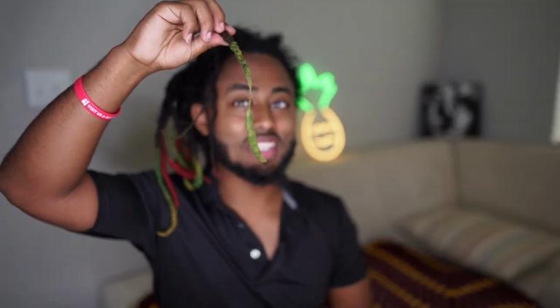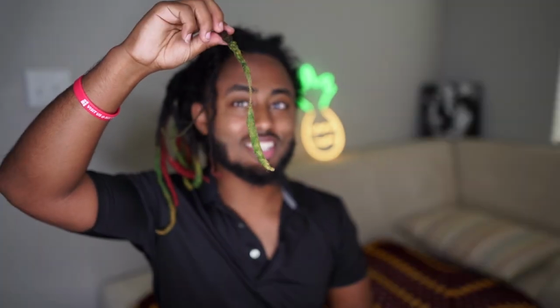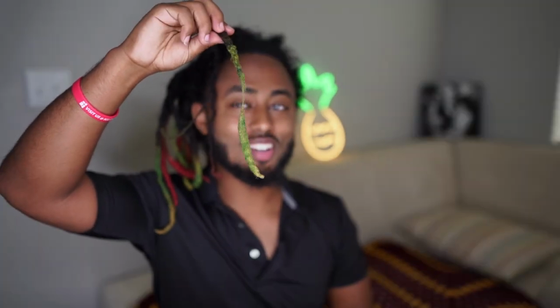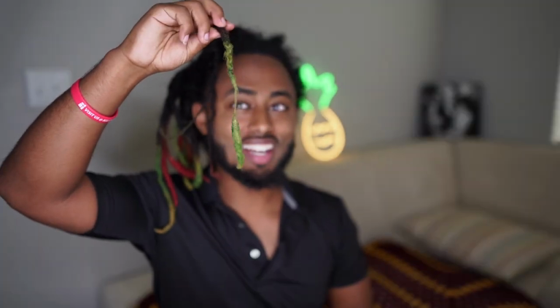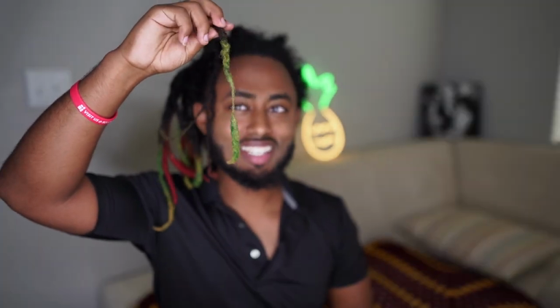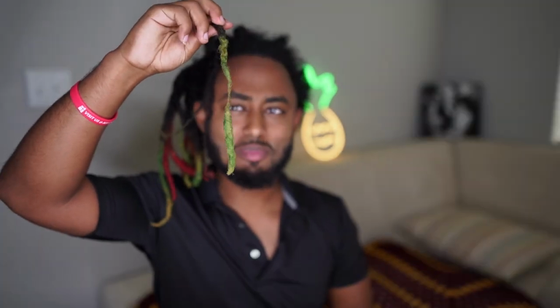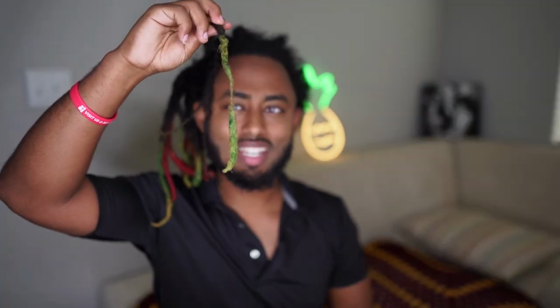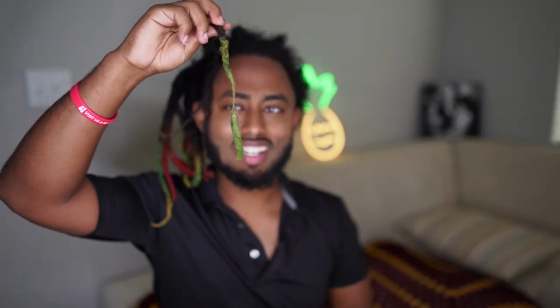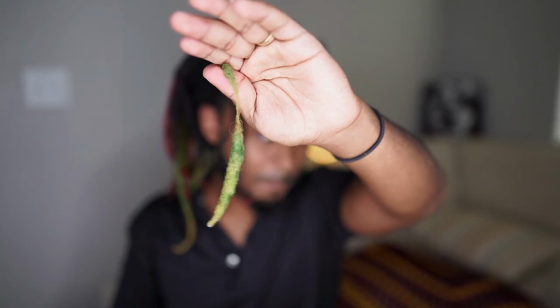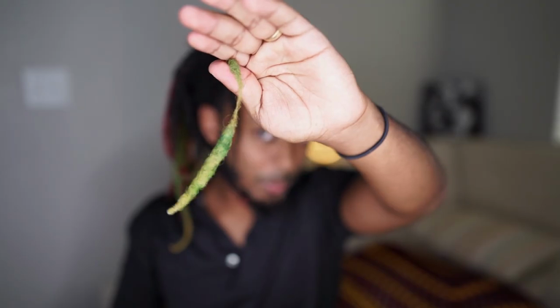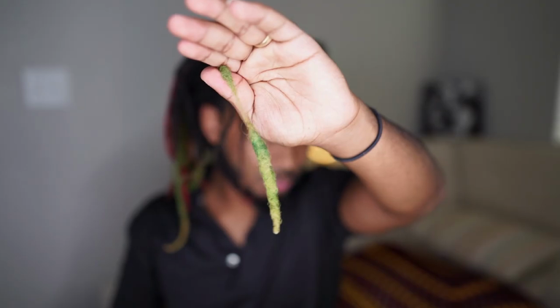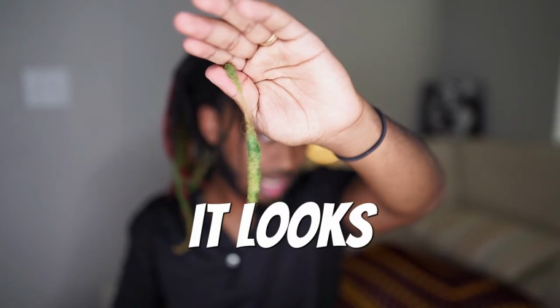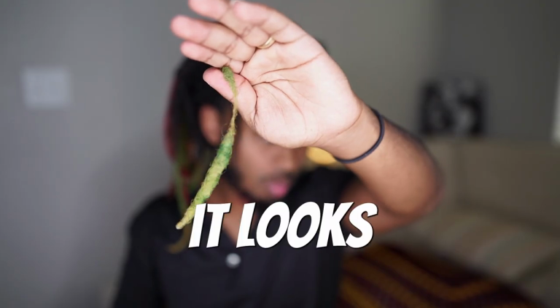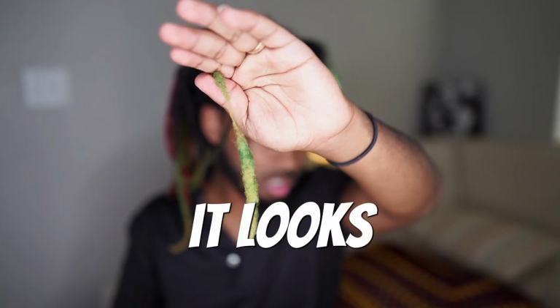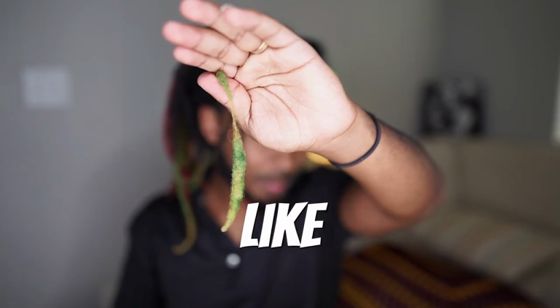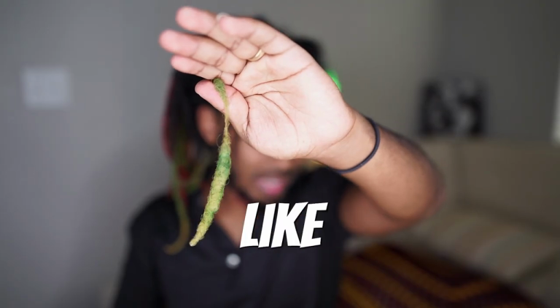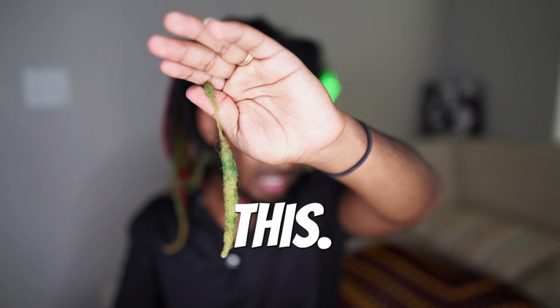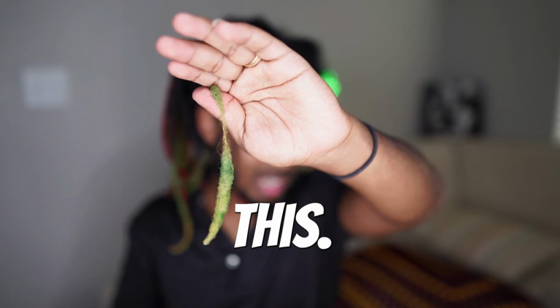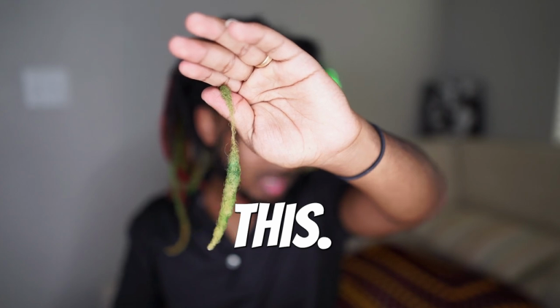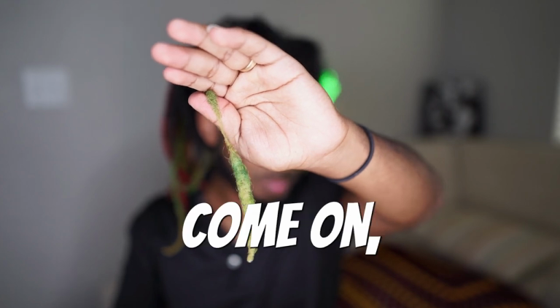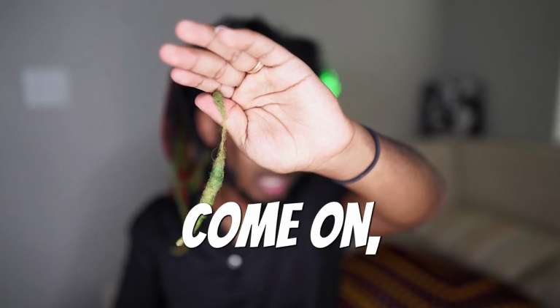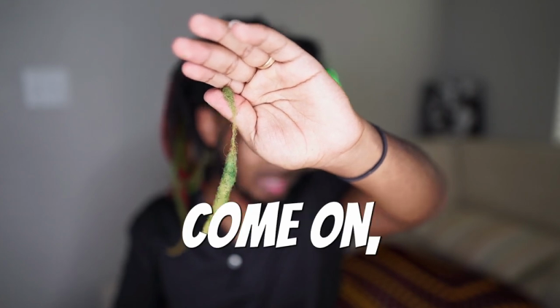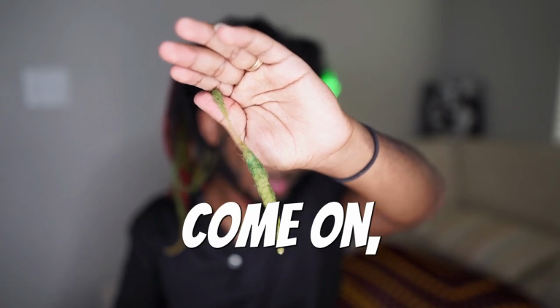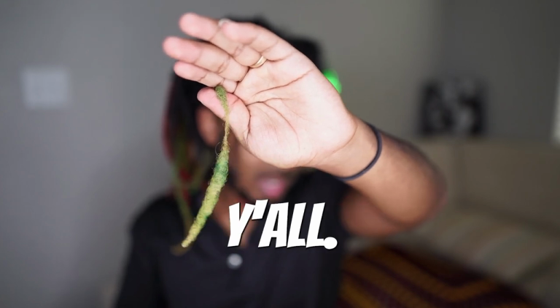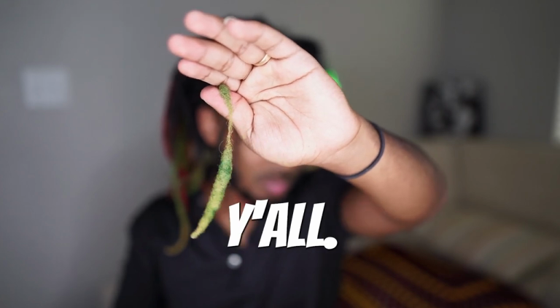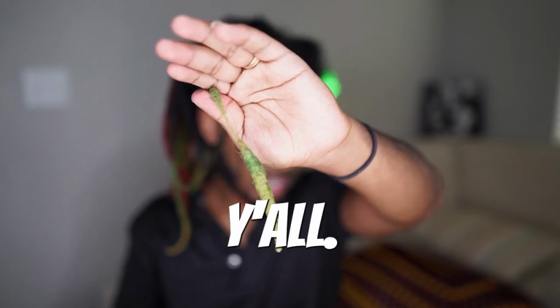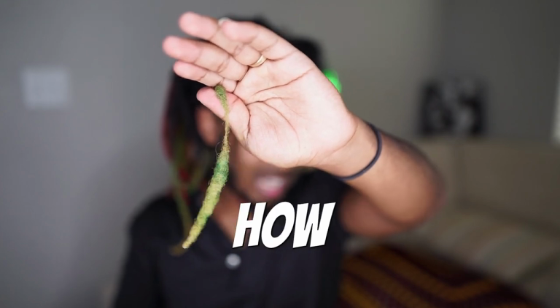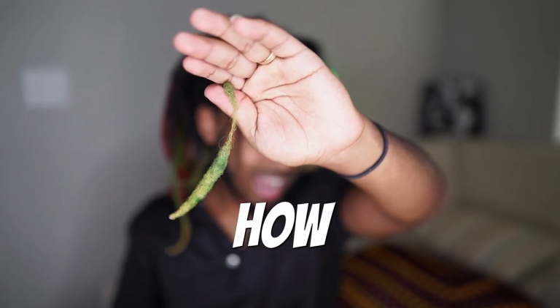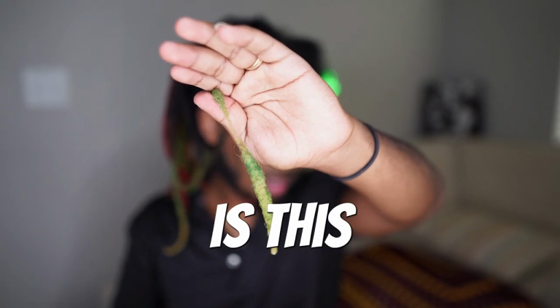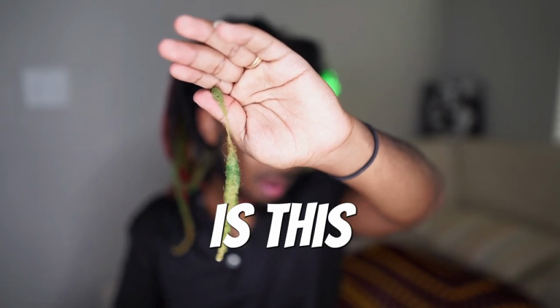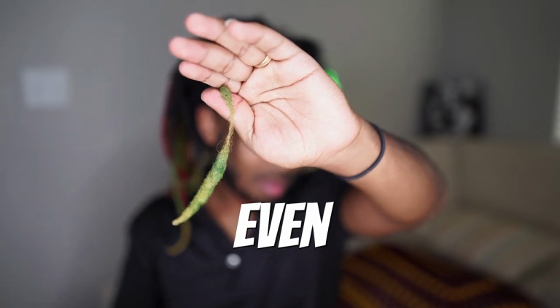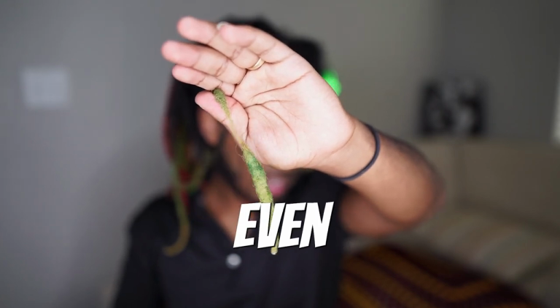Come on, yo — how is this even surviving? Look at the state of this dreadlock.